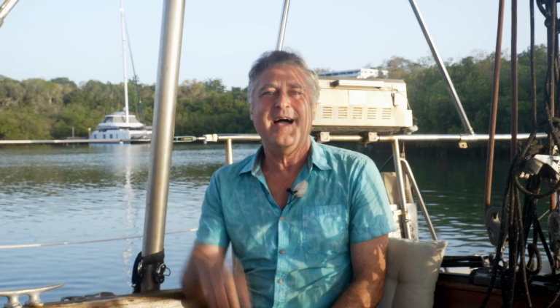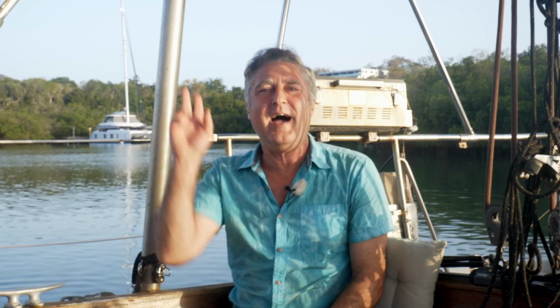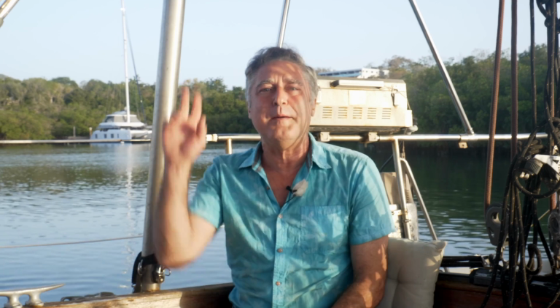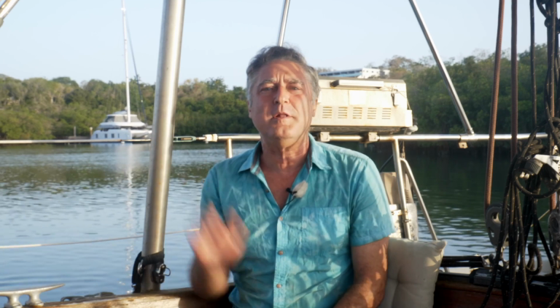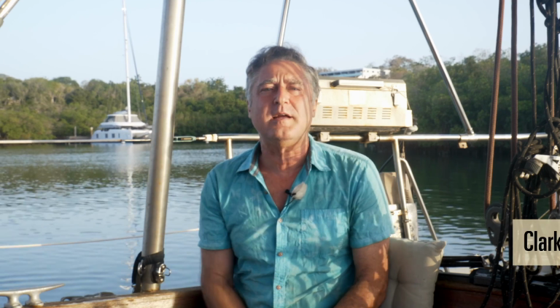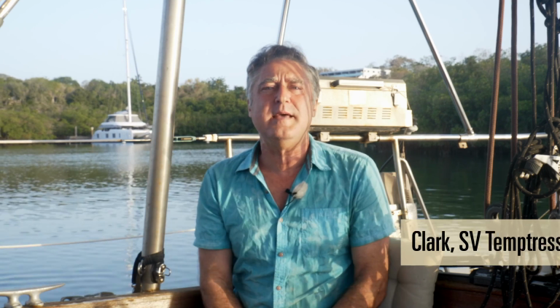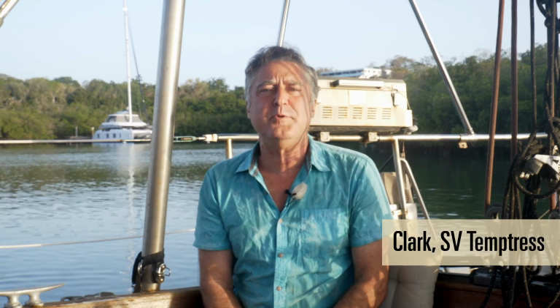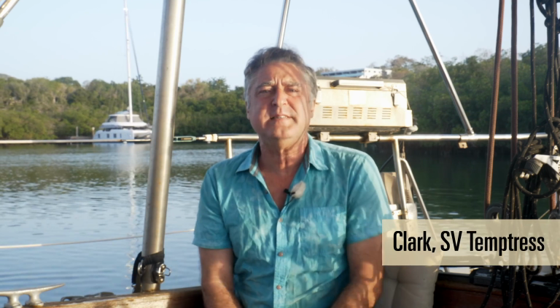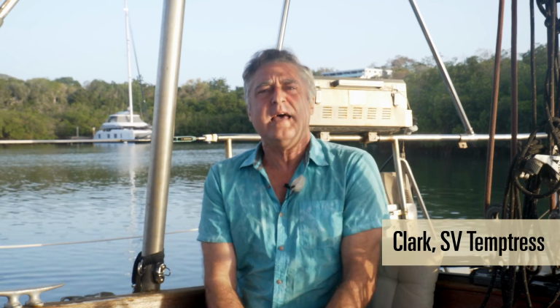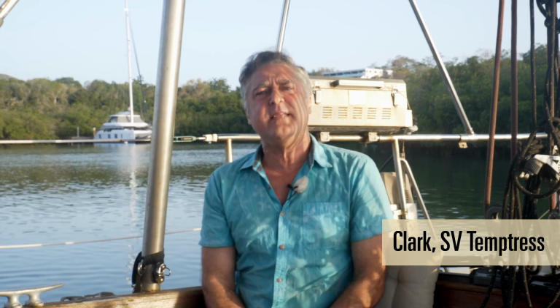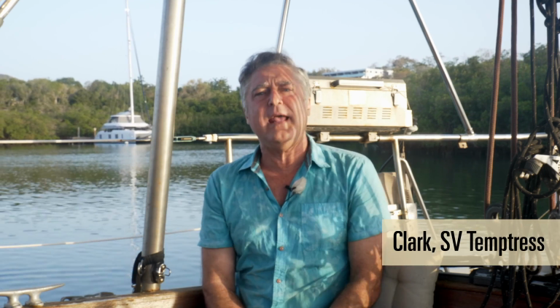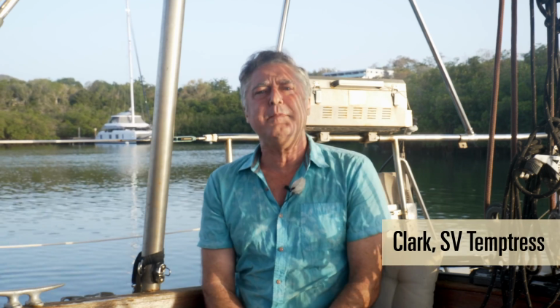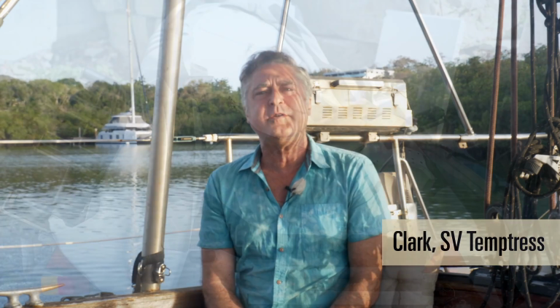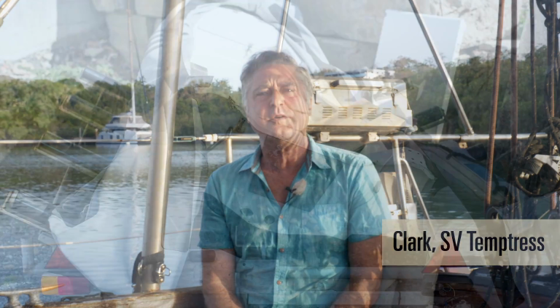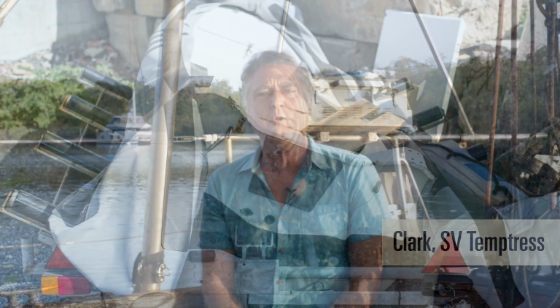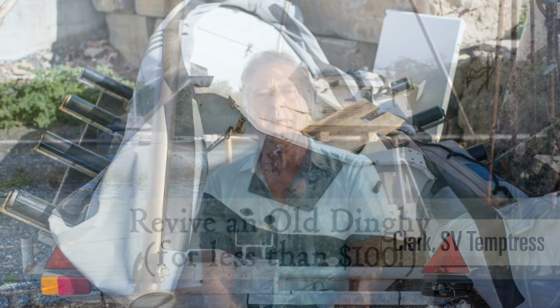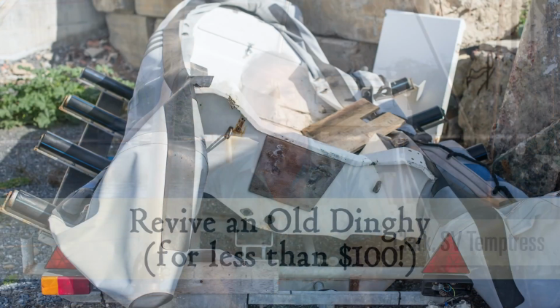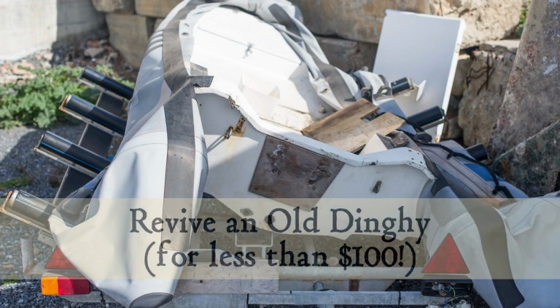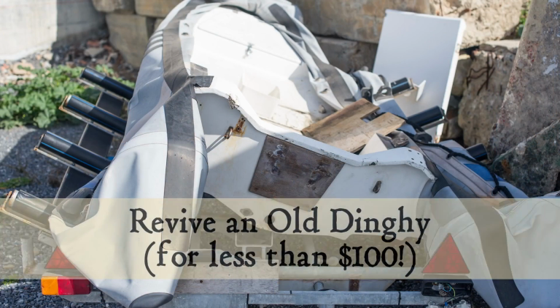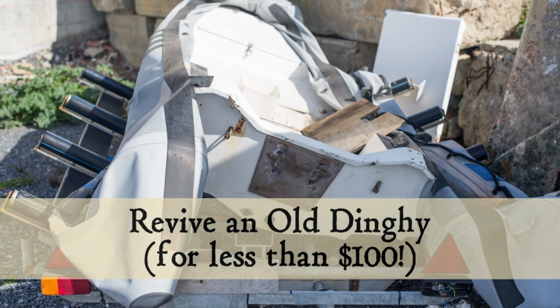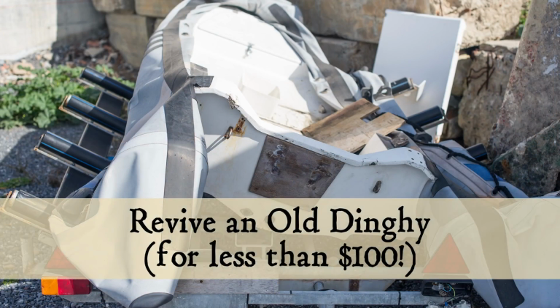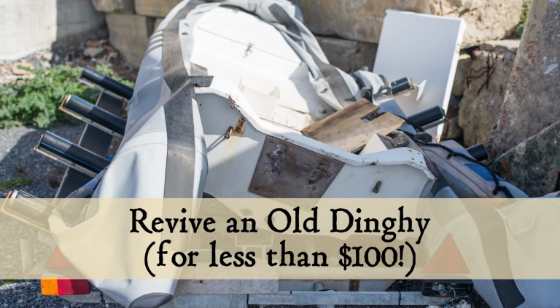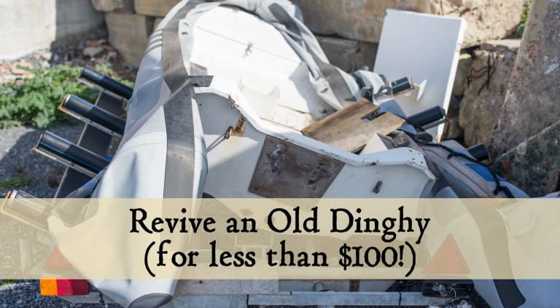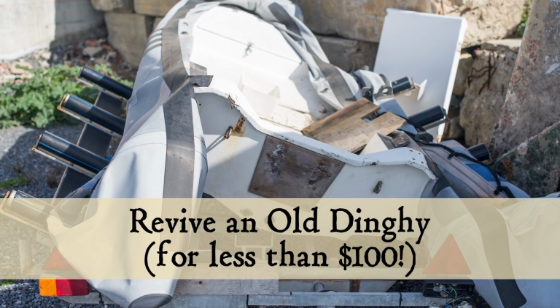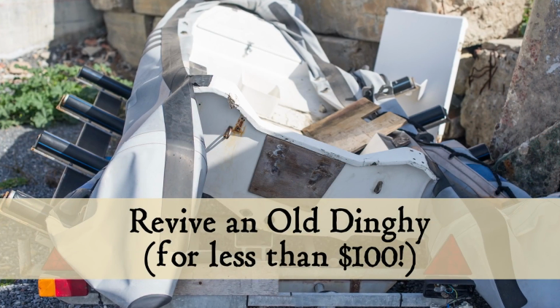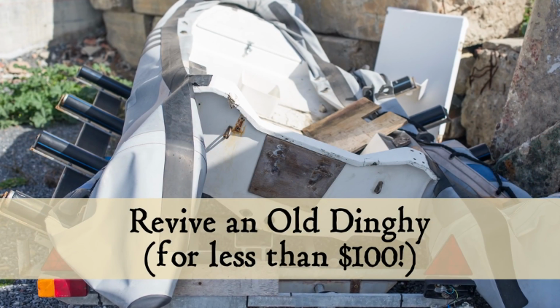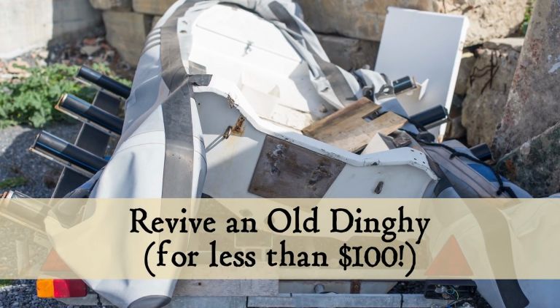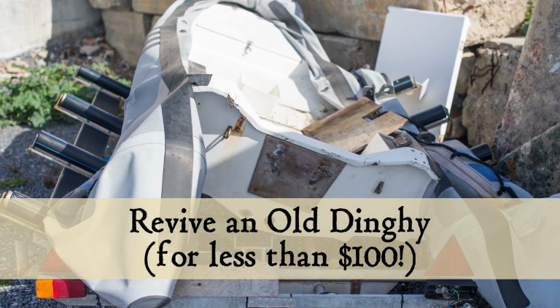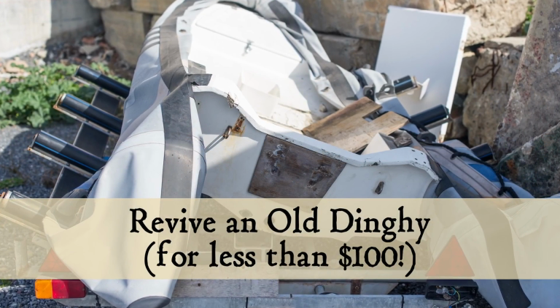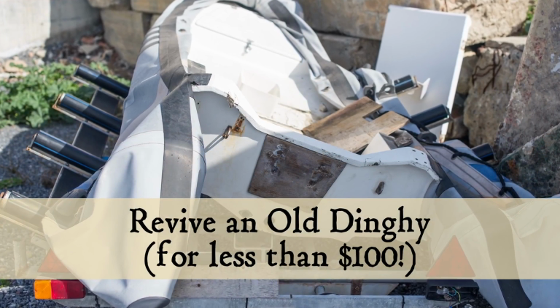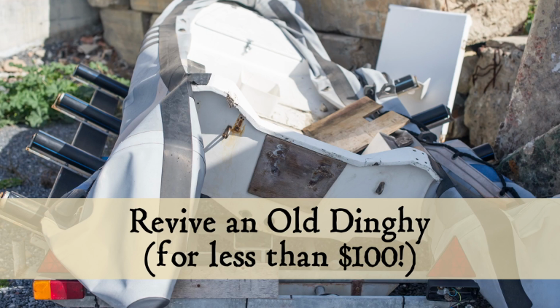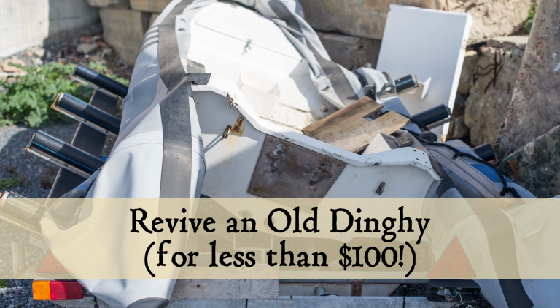Hi, I'm Clark on Temptress. Today I'm going to talk to you about a way to repair an old, dead, inflatable dinghy.